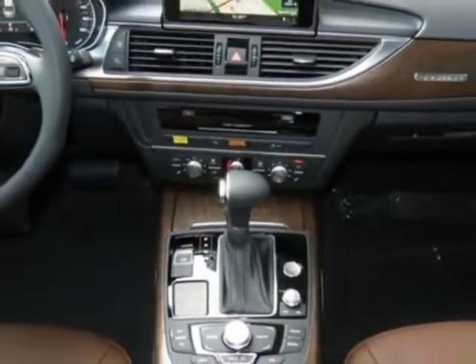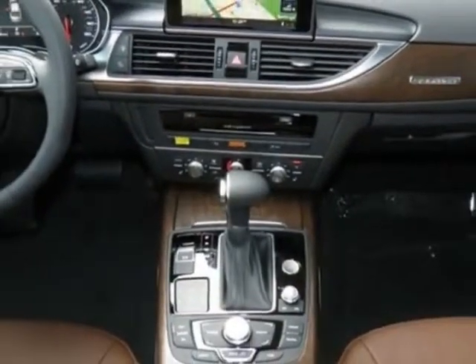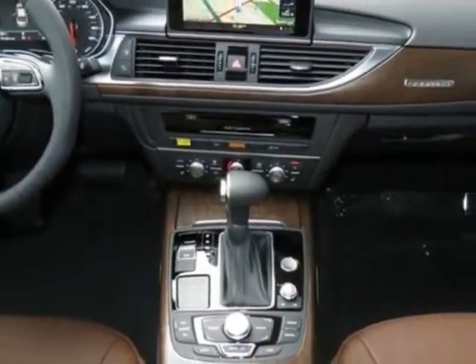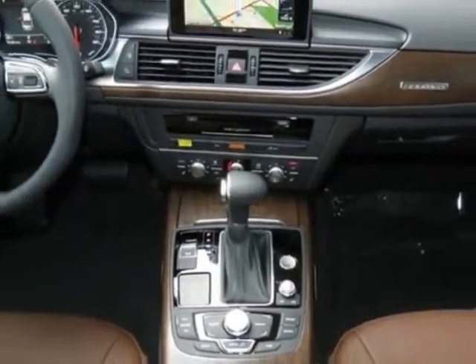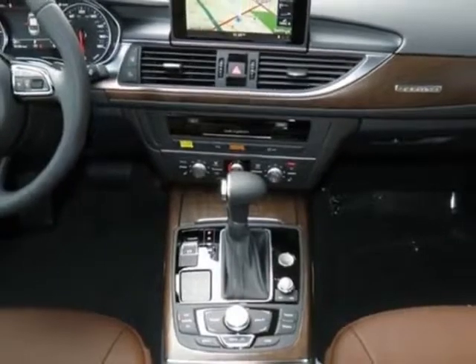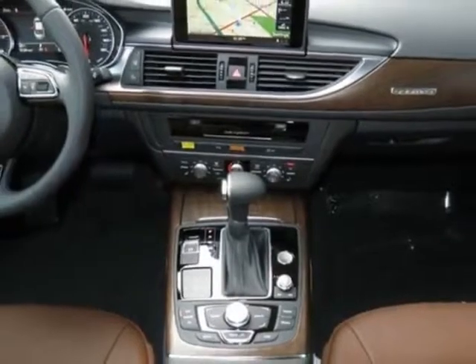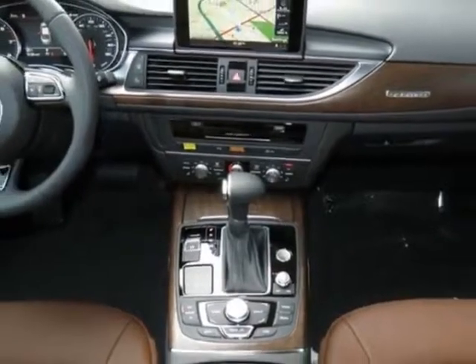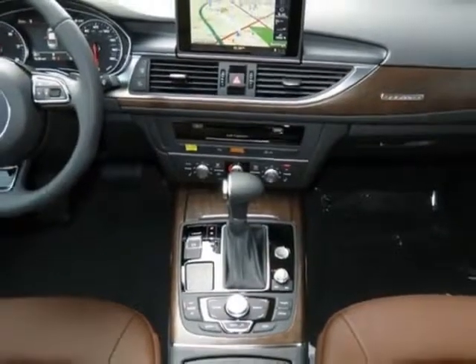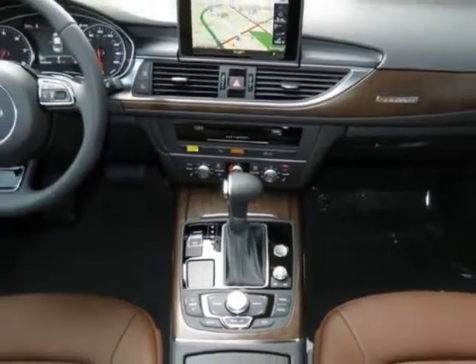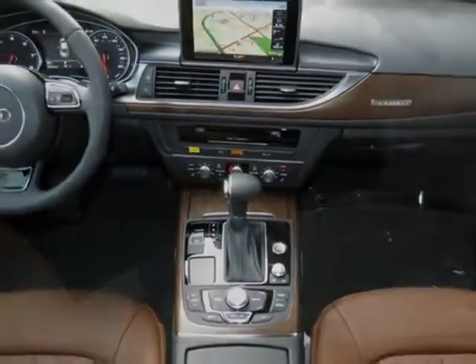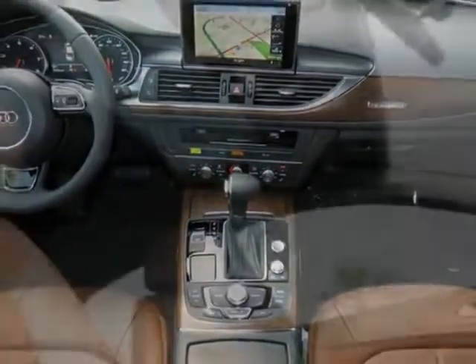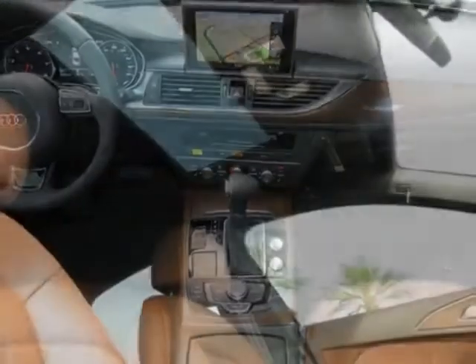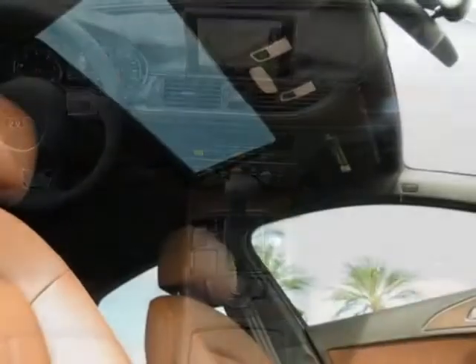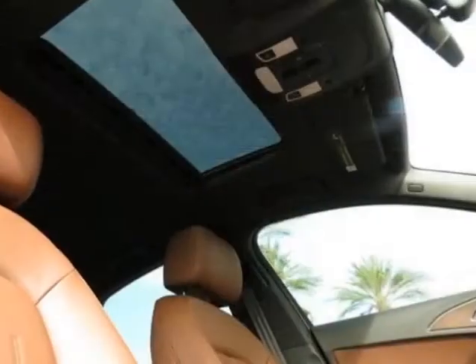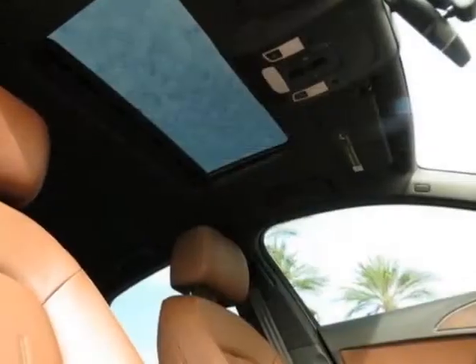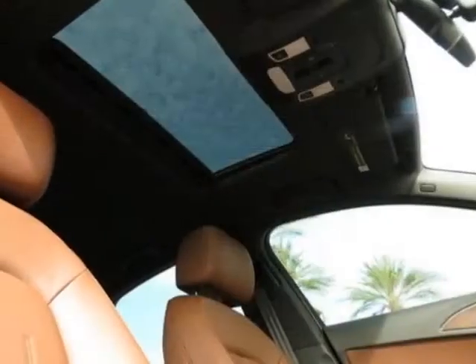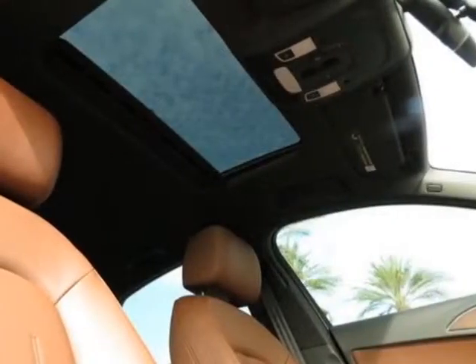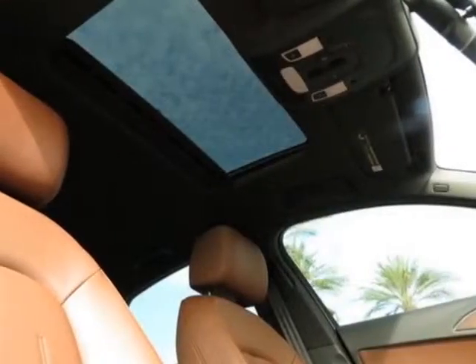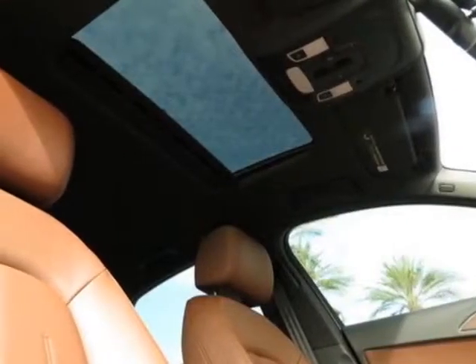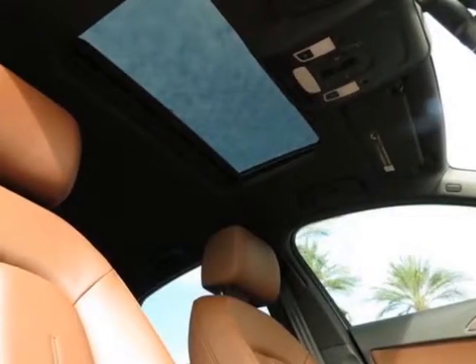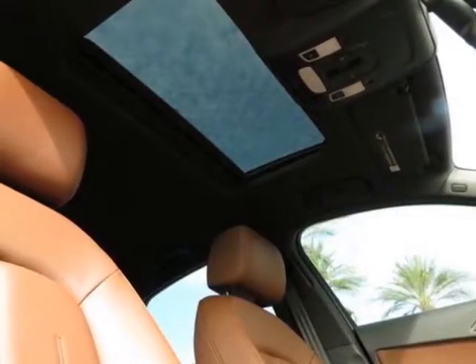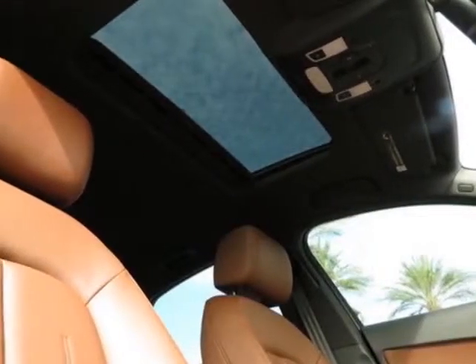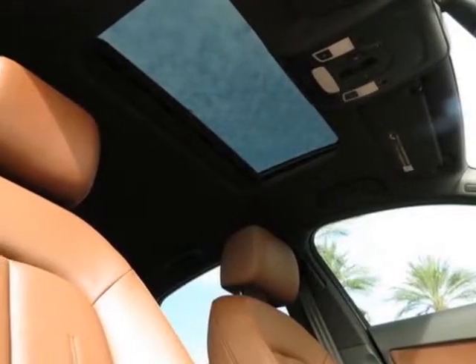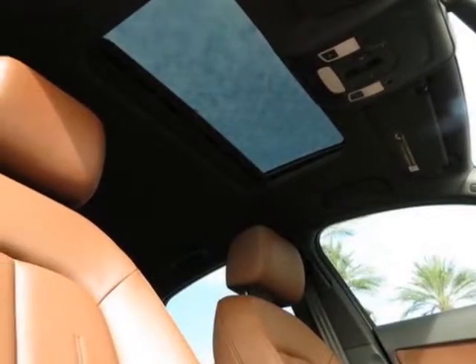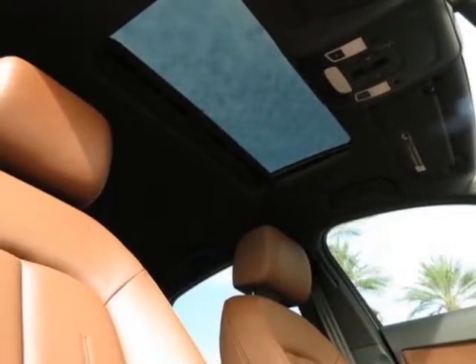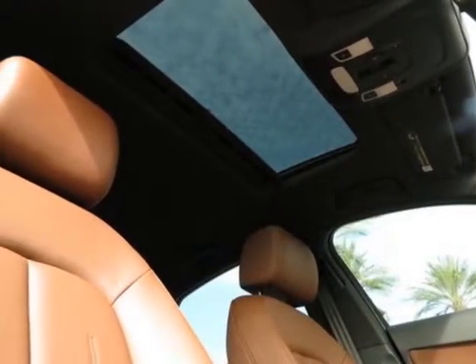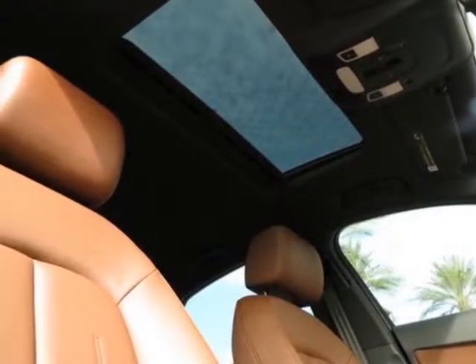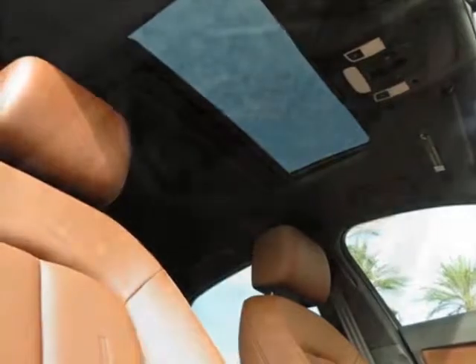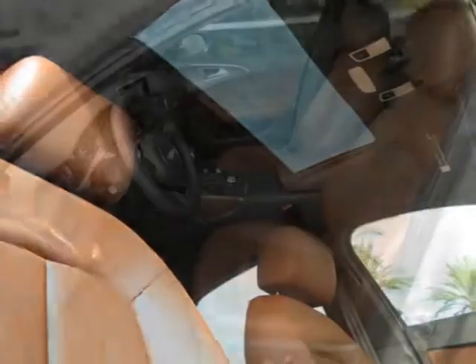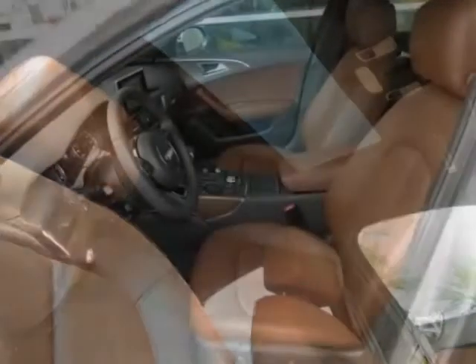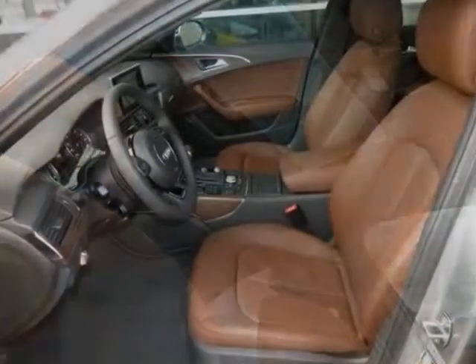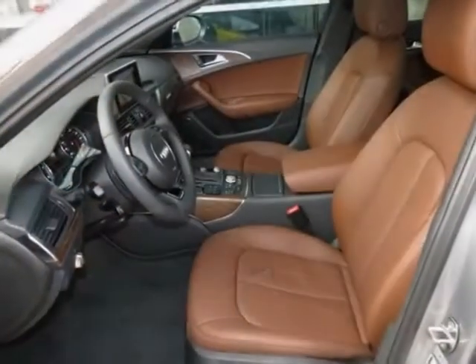This A6 boasts a 3.0 liter engine and has an 8-speed tiptronic transmission.